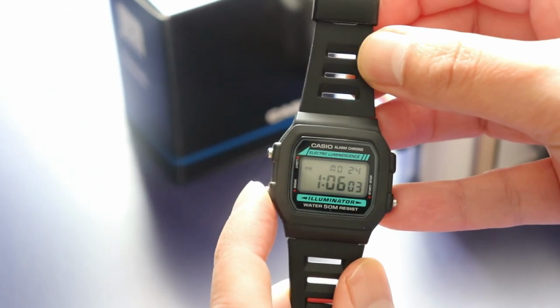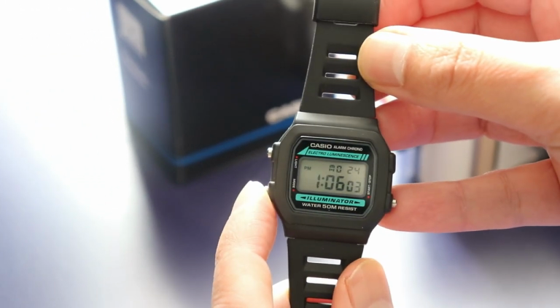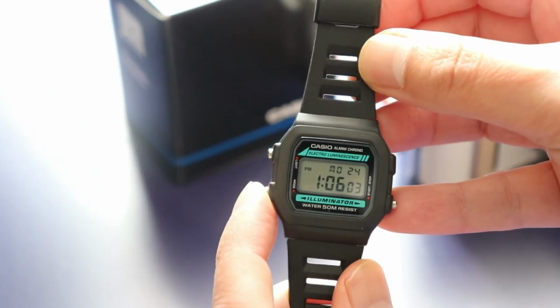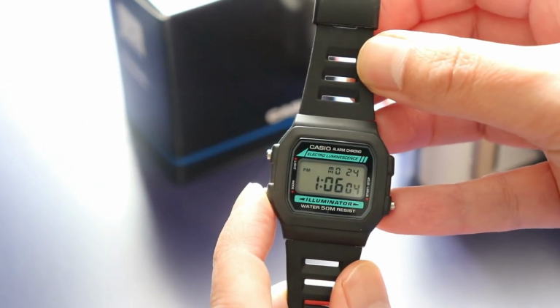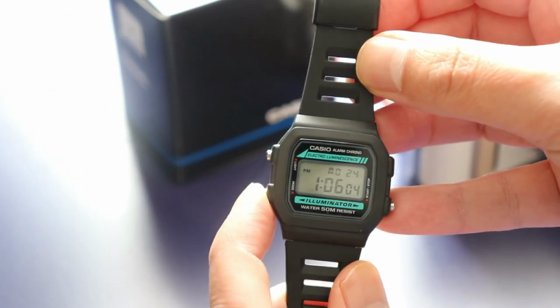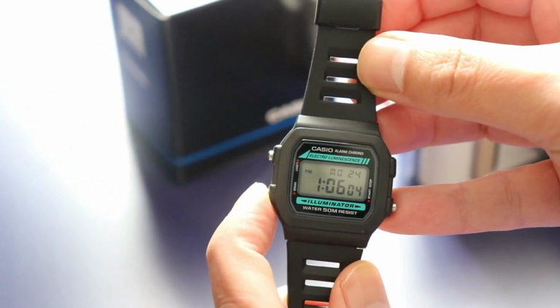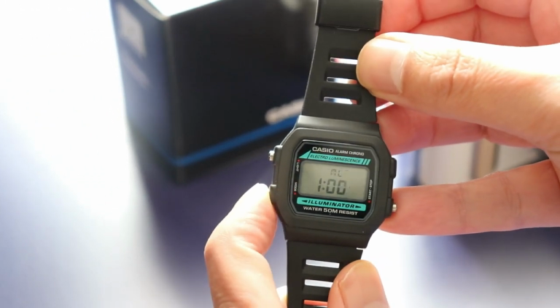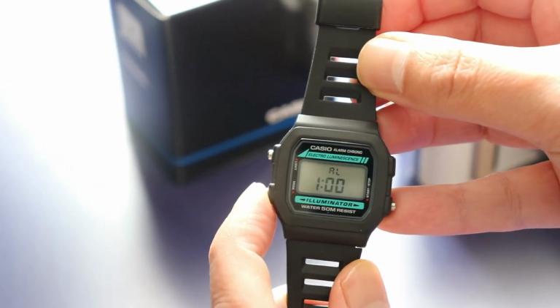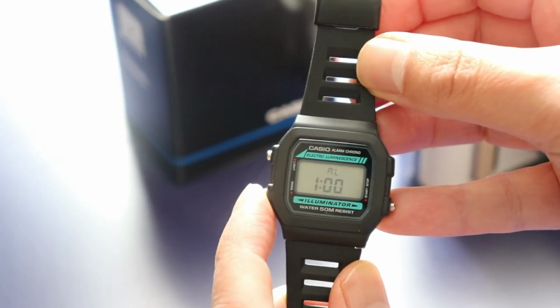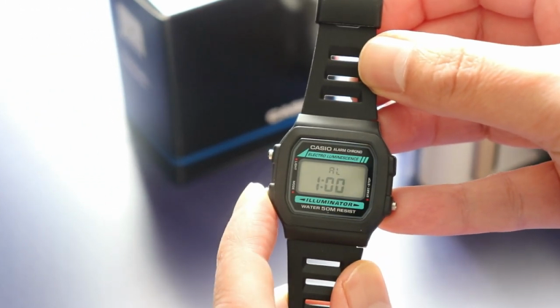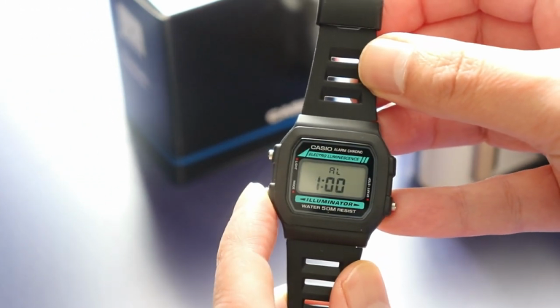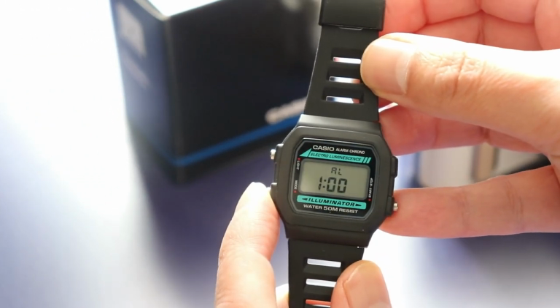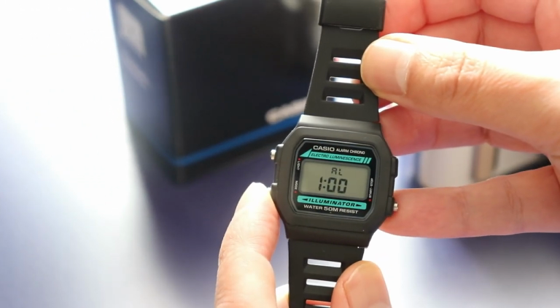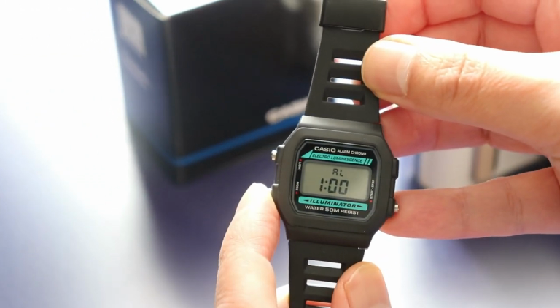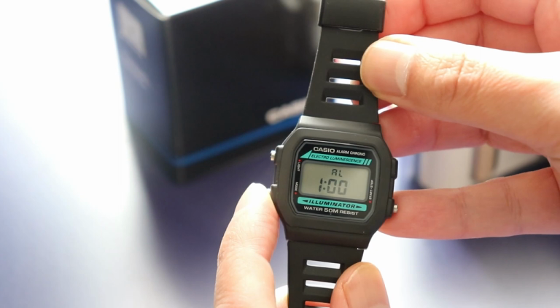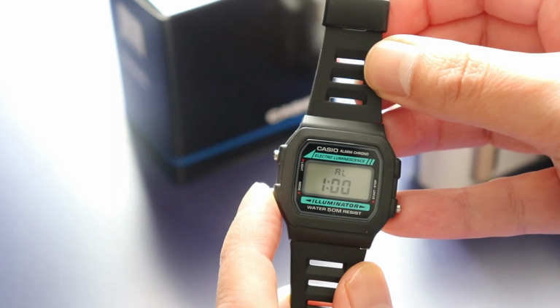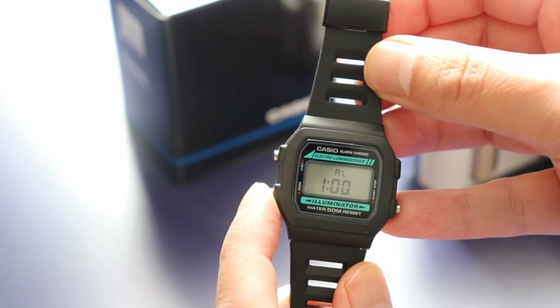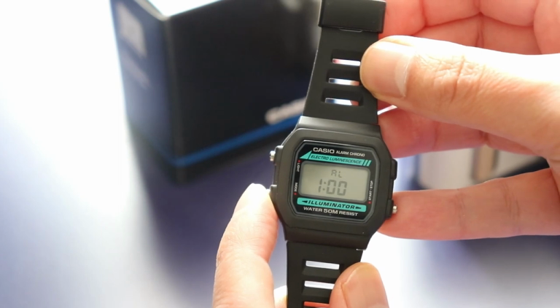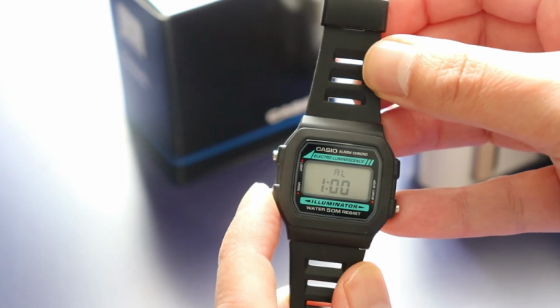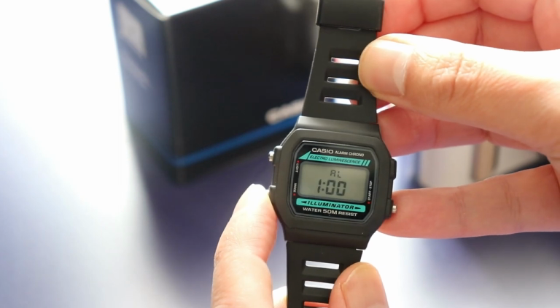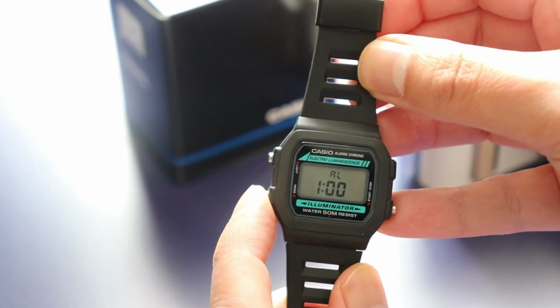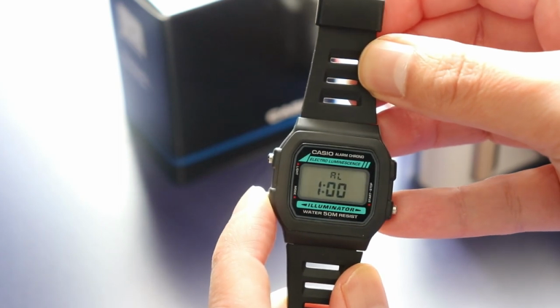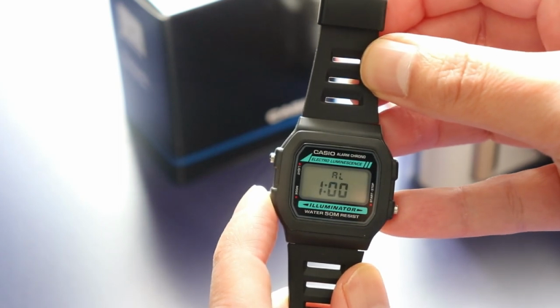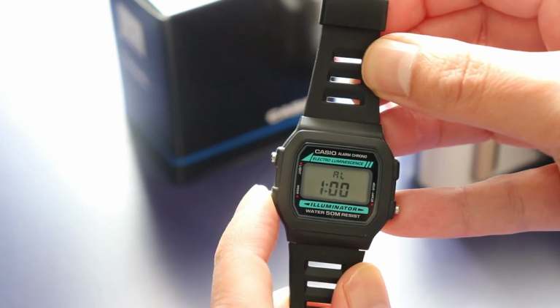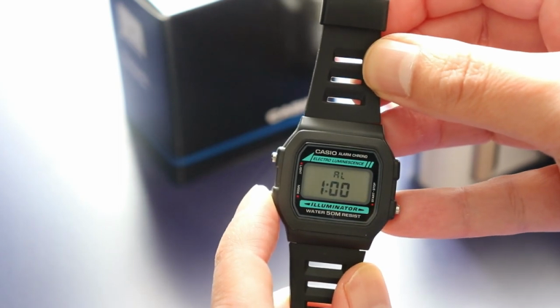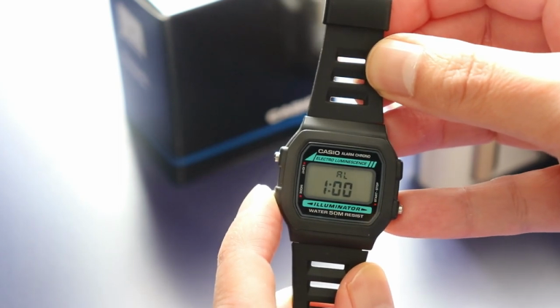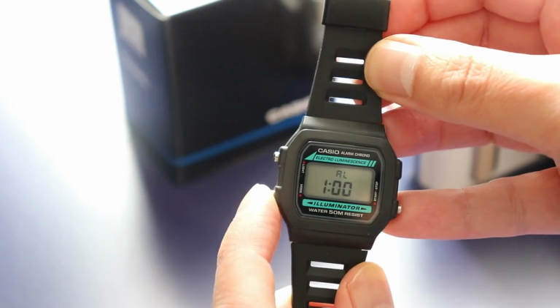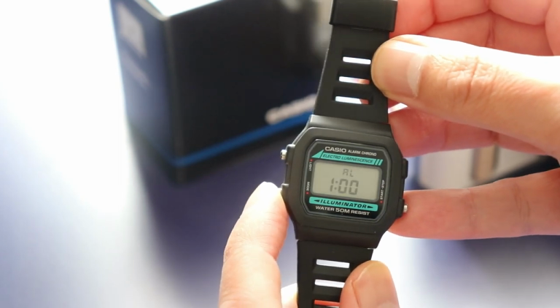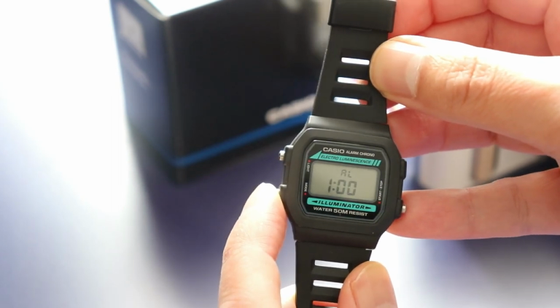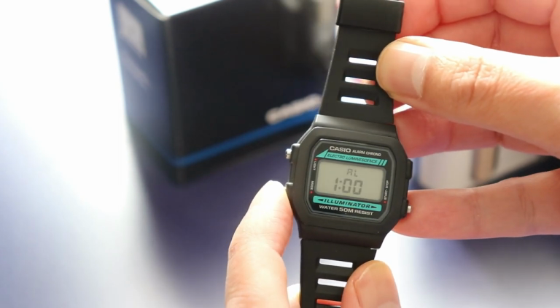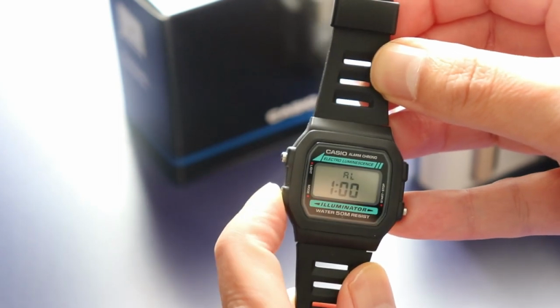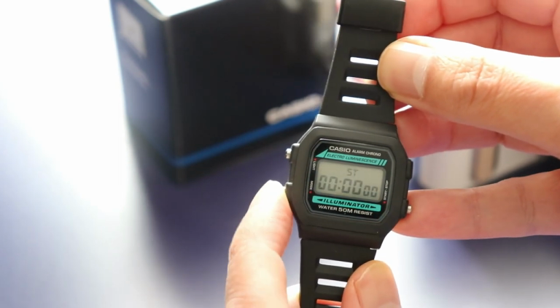For features, it has a built-in alarm with an hourly chime, and a stopwatch with split time that can measure first and second place.